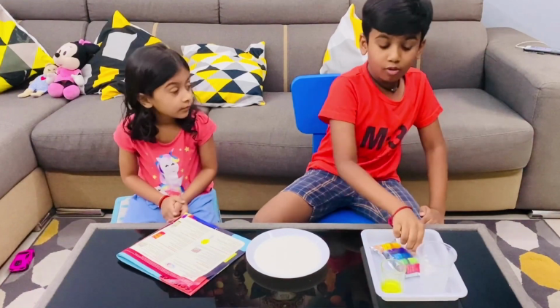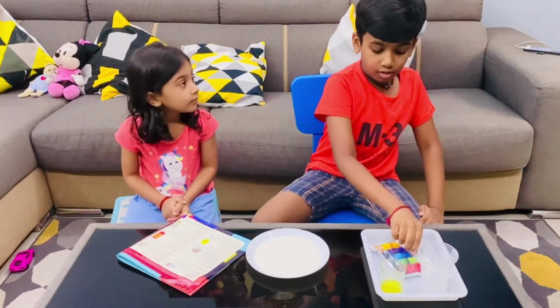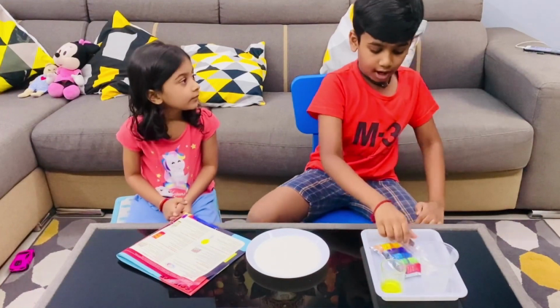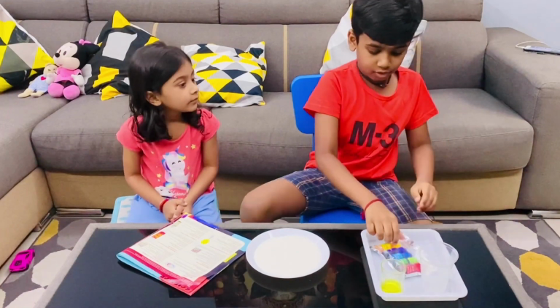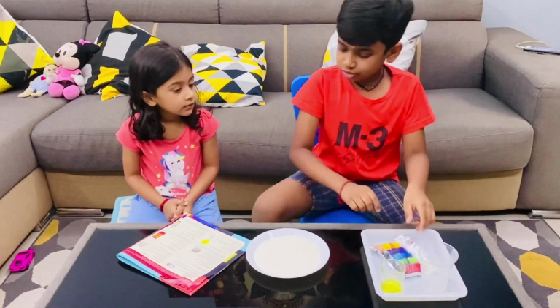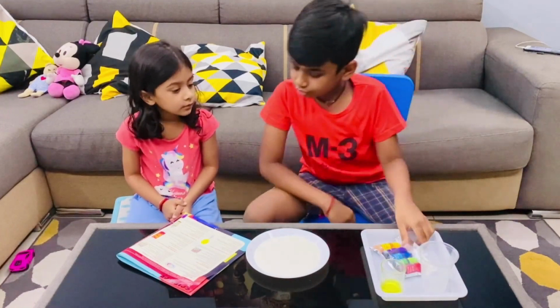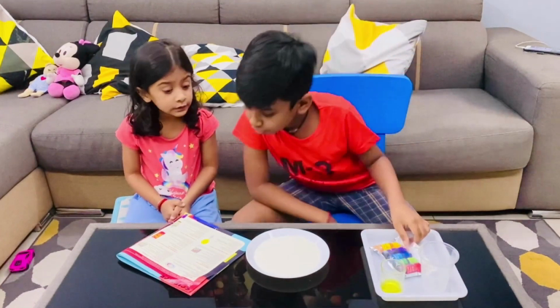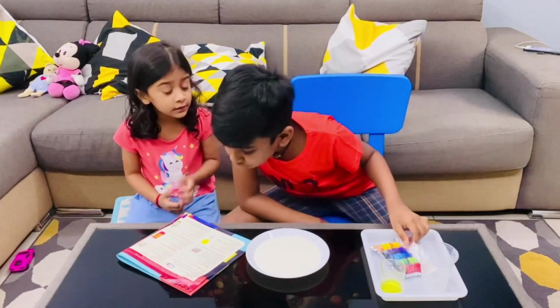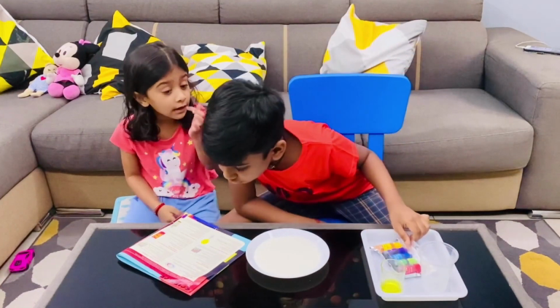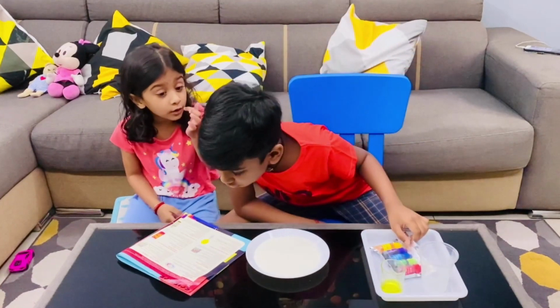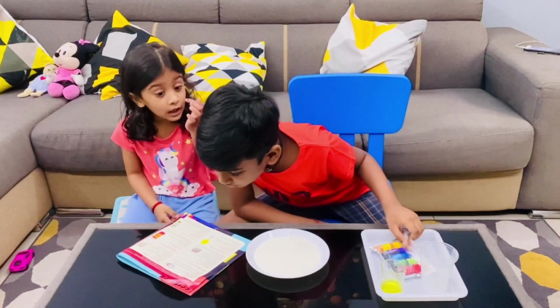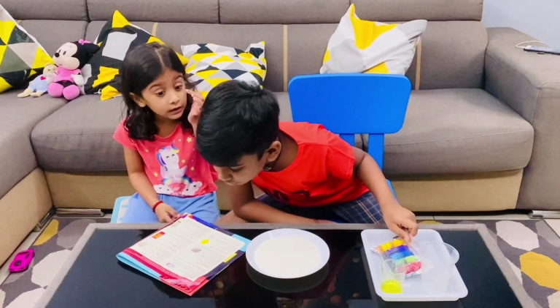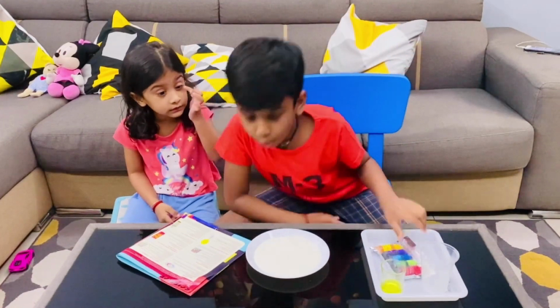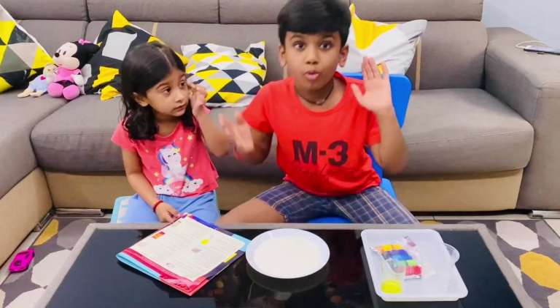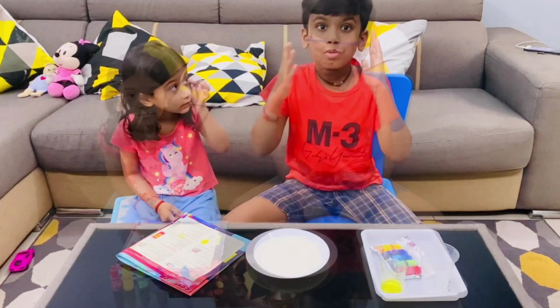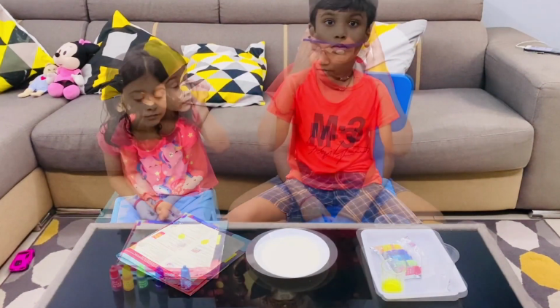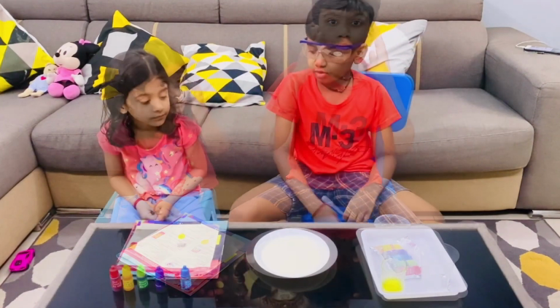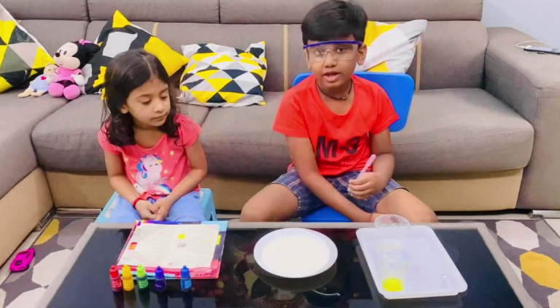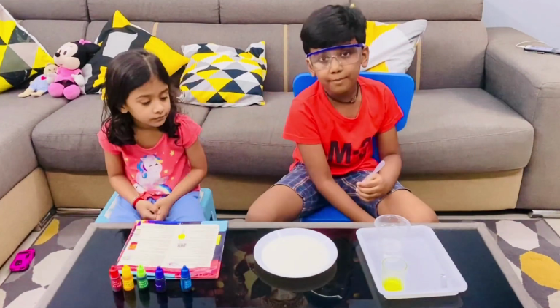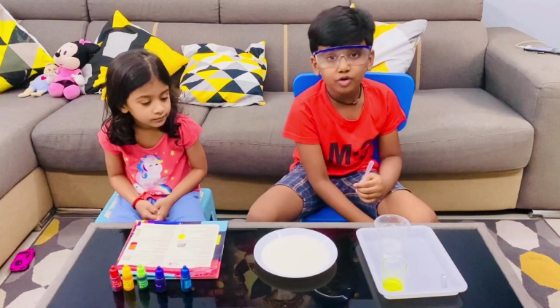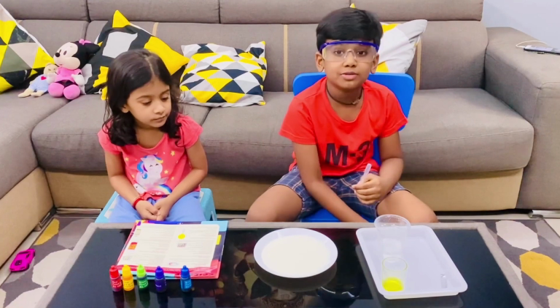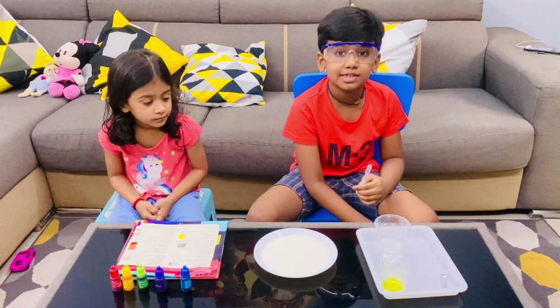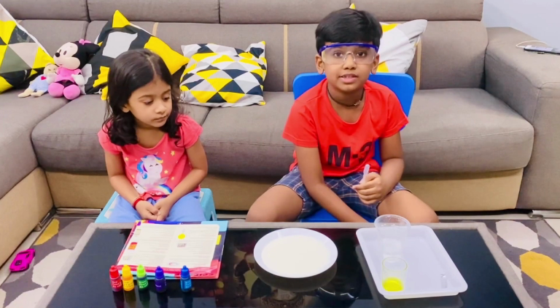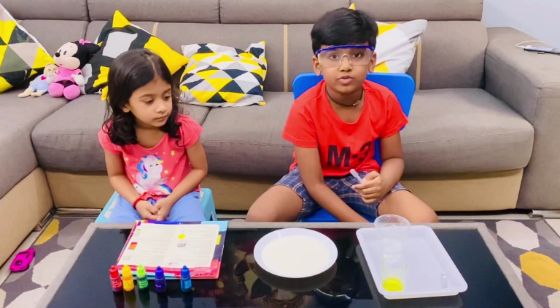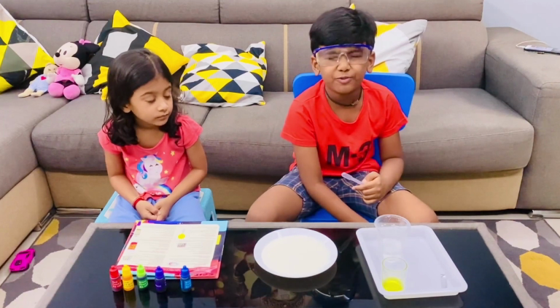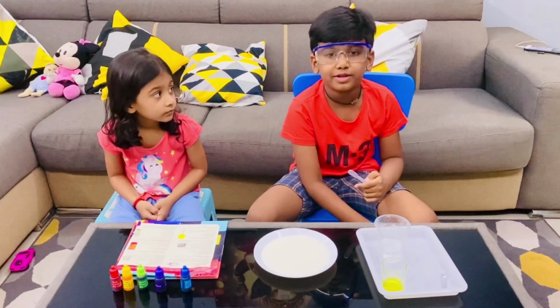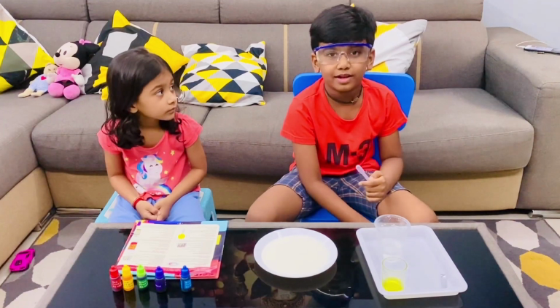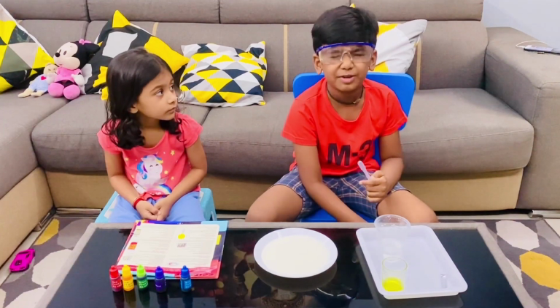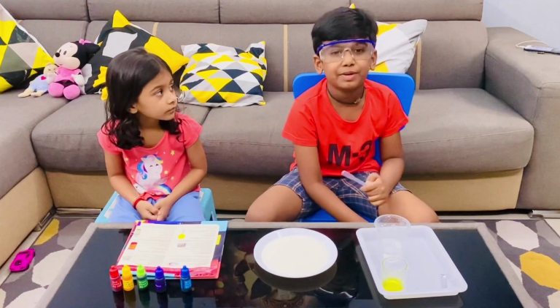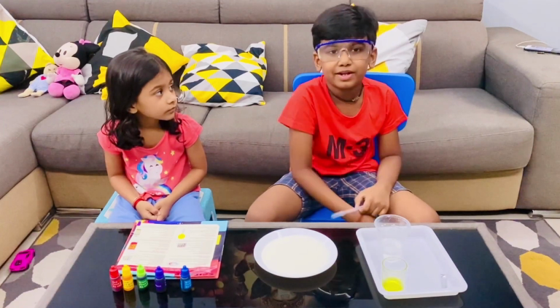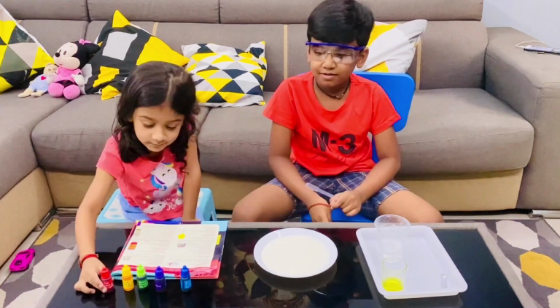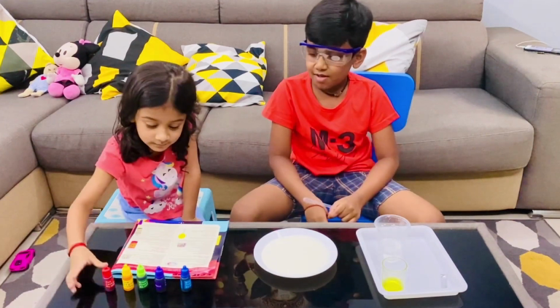You need to add a new colour. Now I am going to ask my sister to give me the pigment.